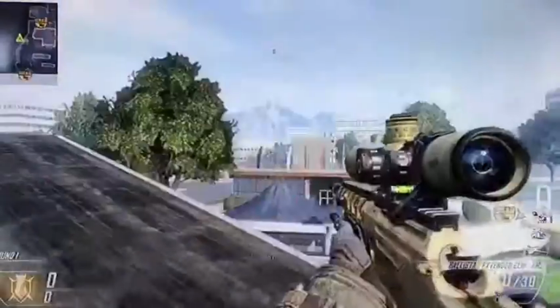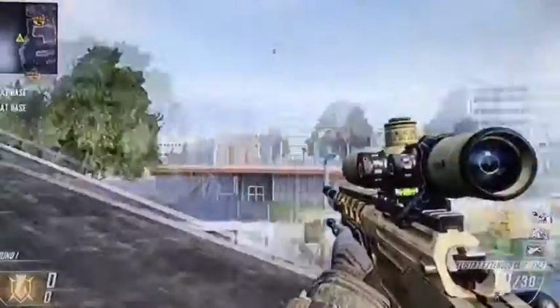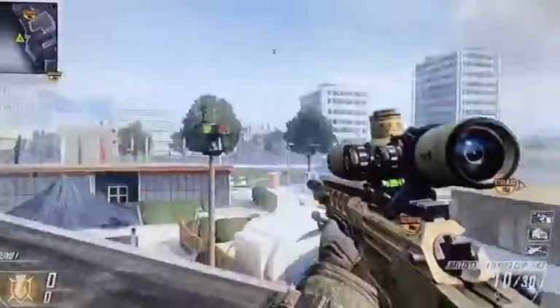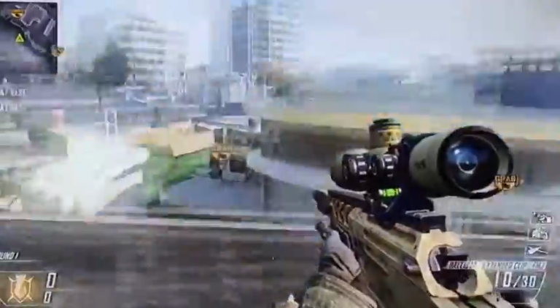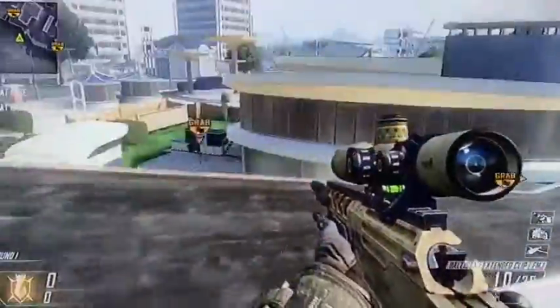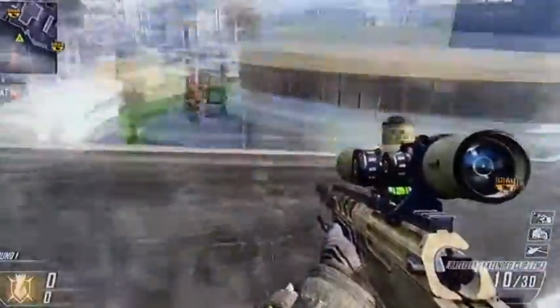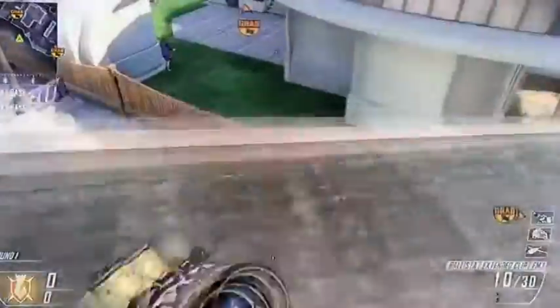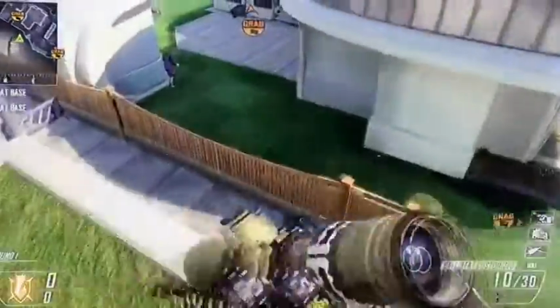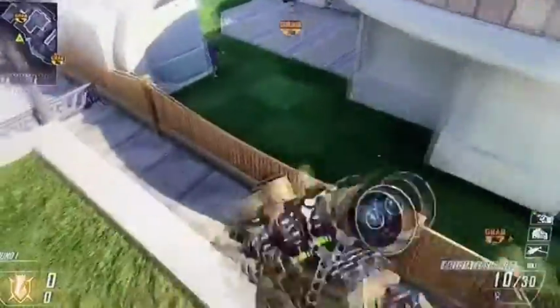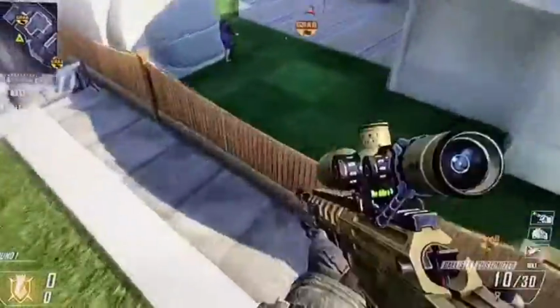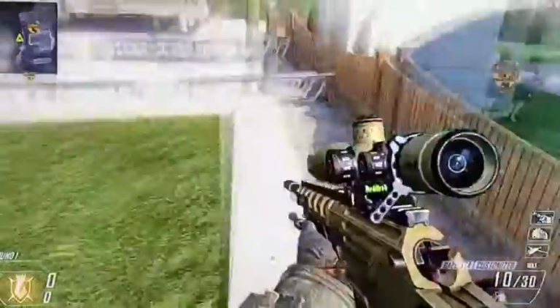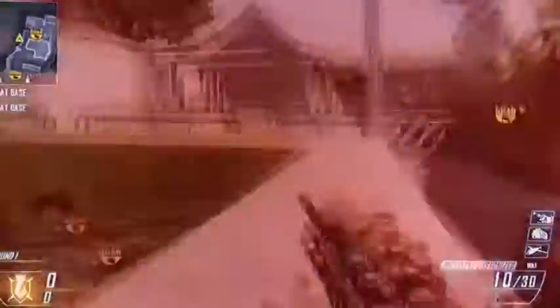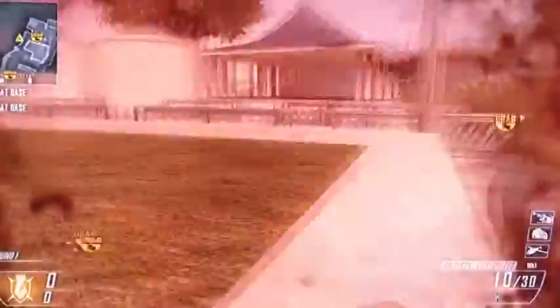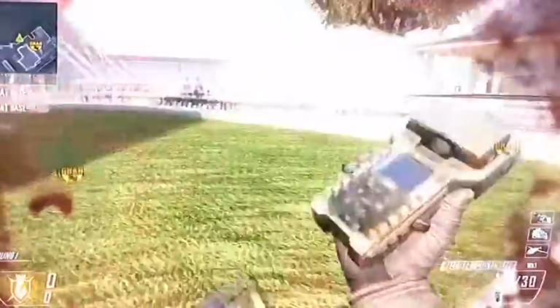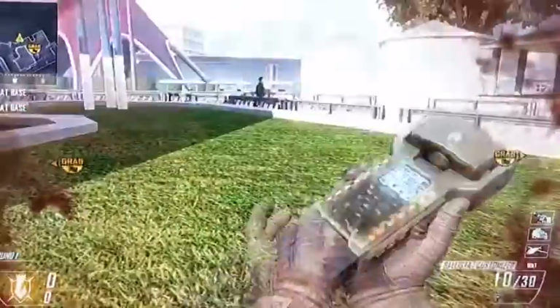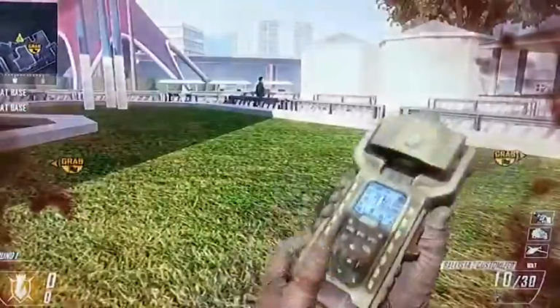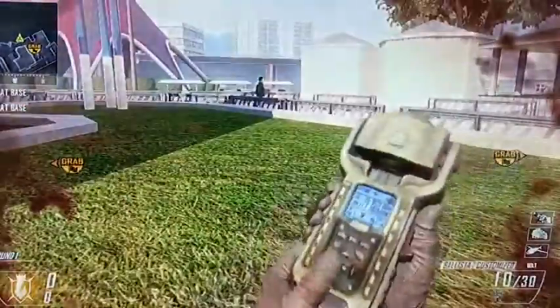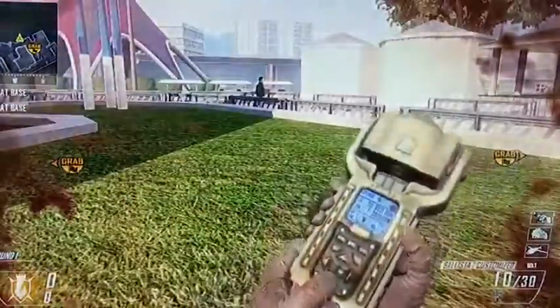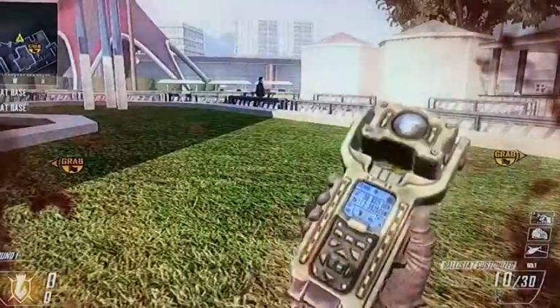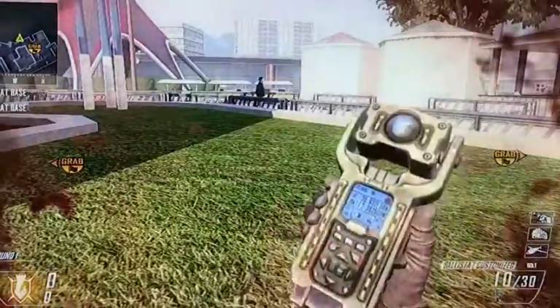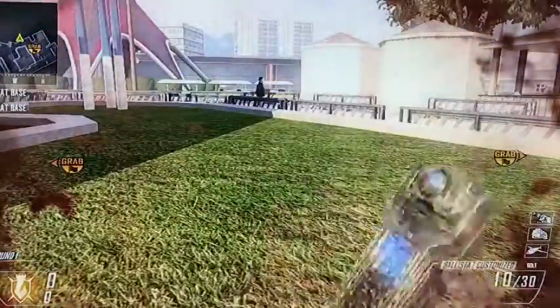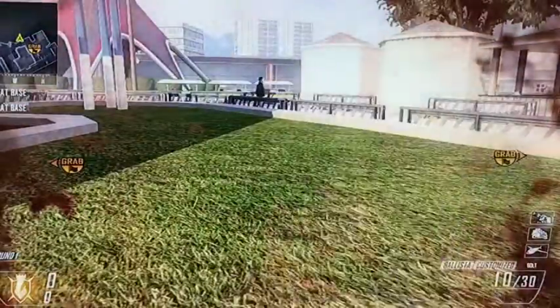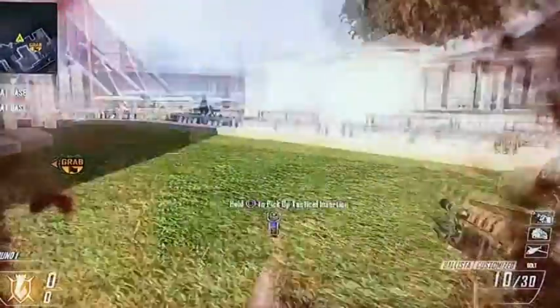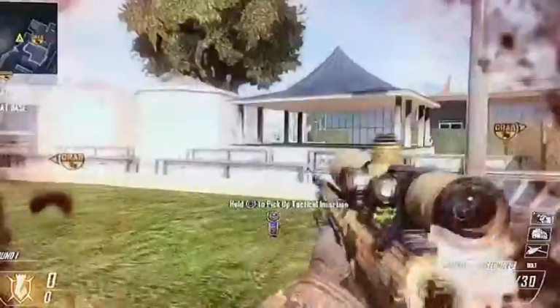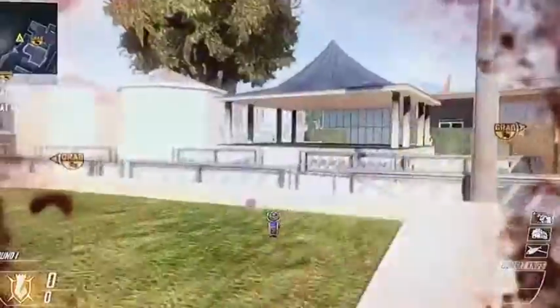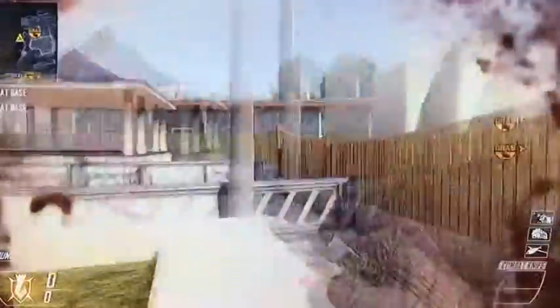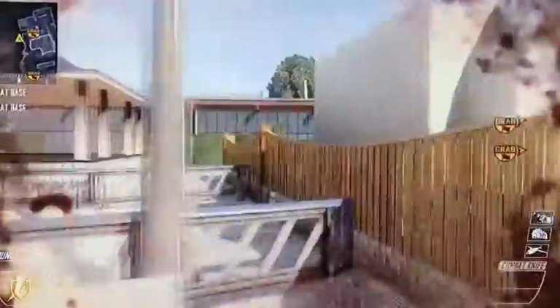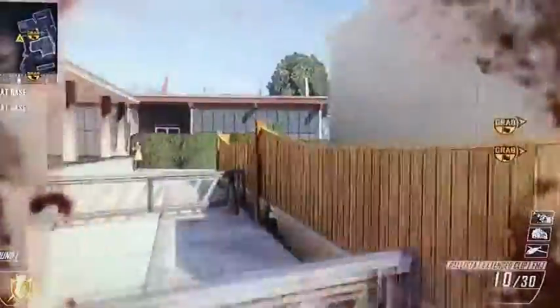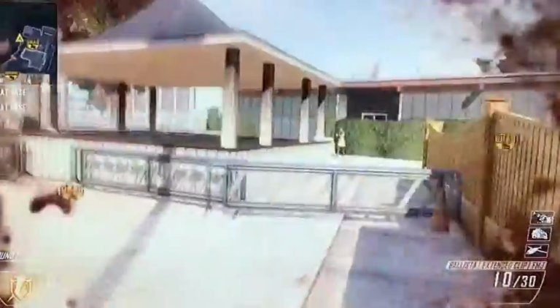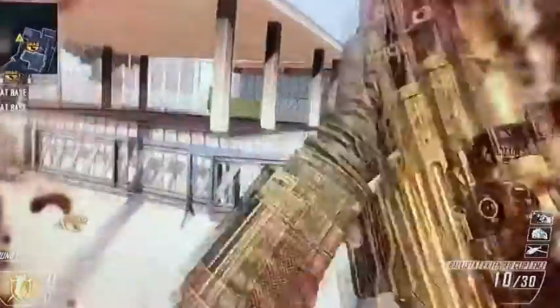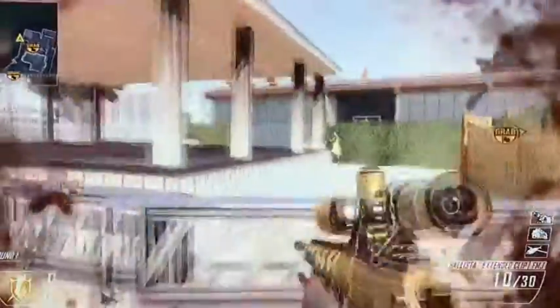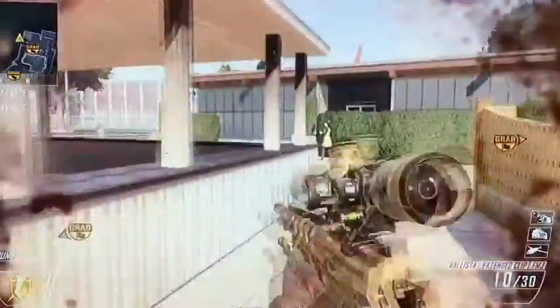And then you're on the roof. Now, since you can't place your attack up there, you go down here and place your attack, so whenever you die, you will spawn out here.